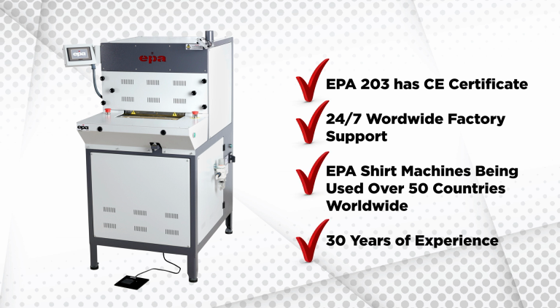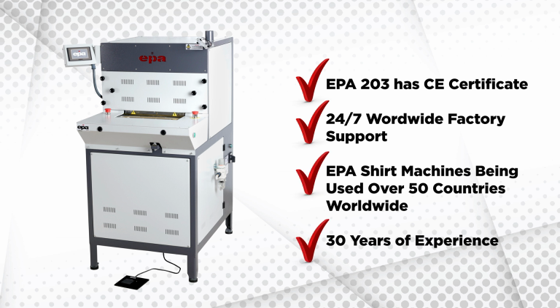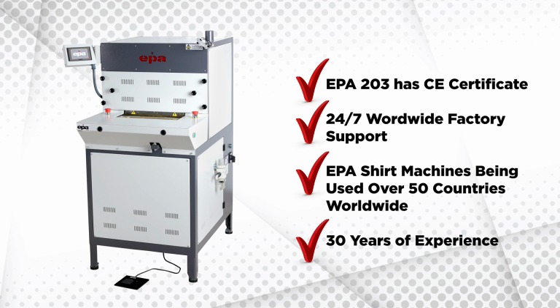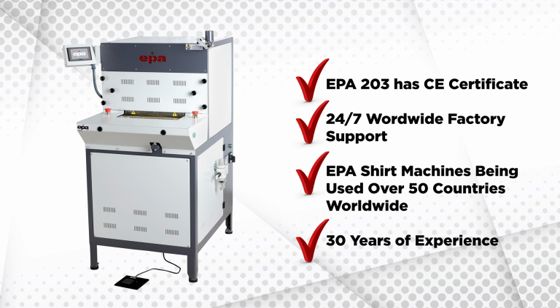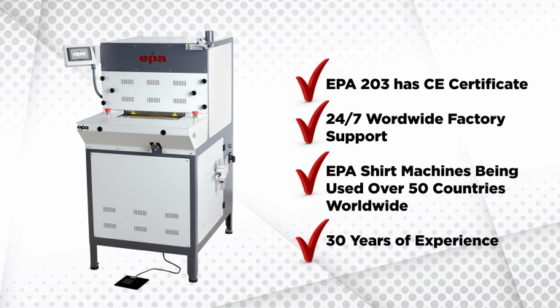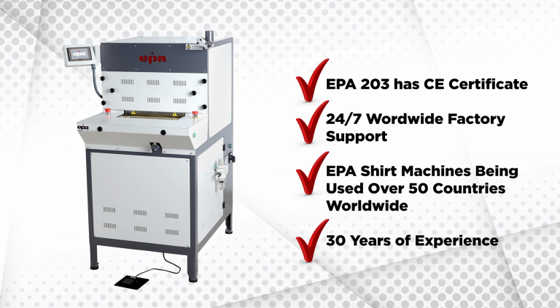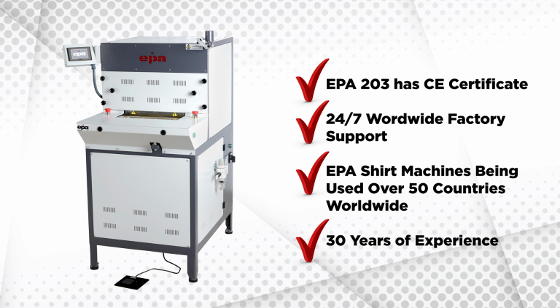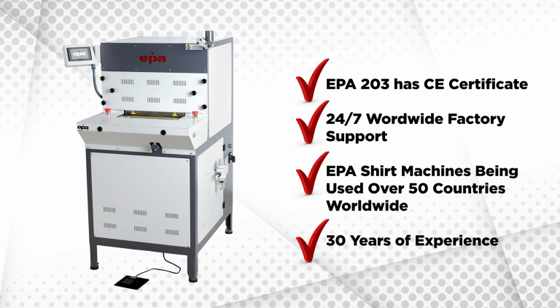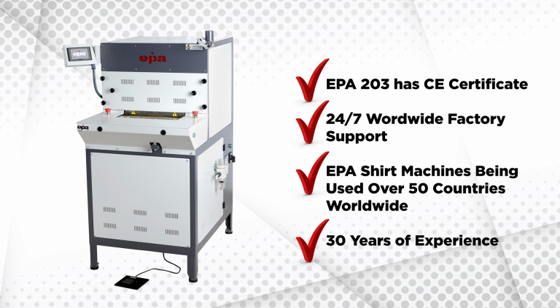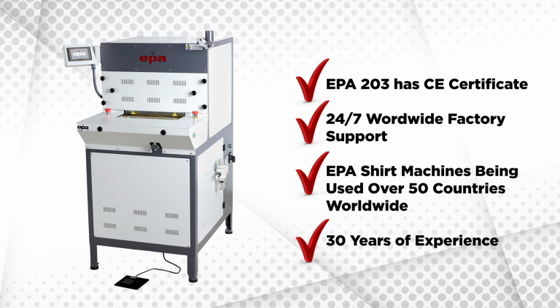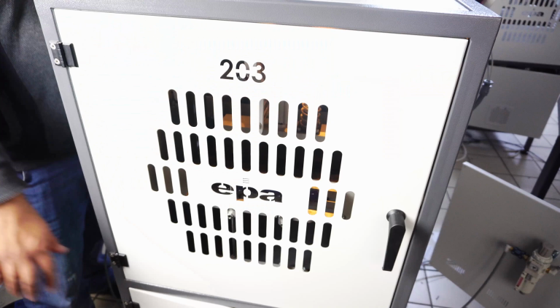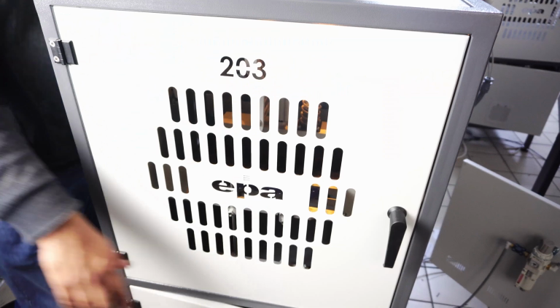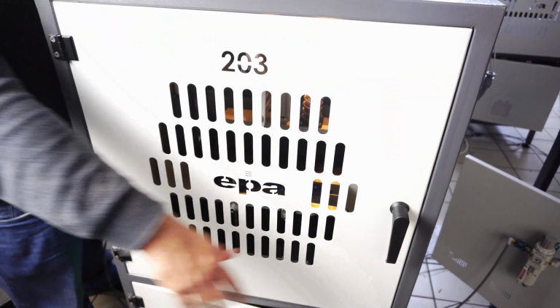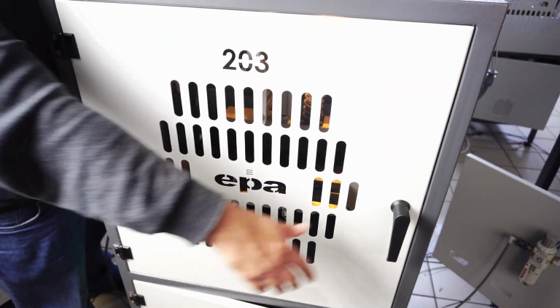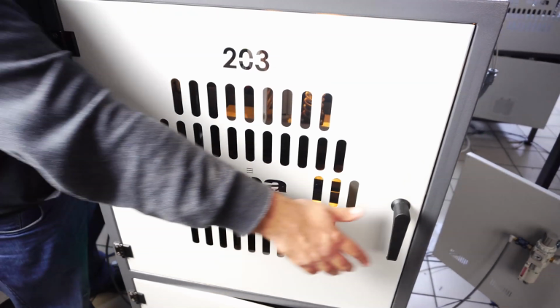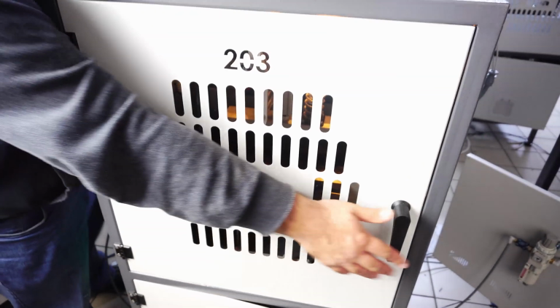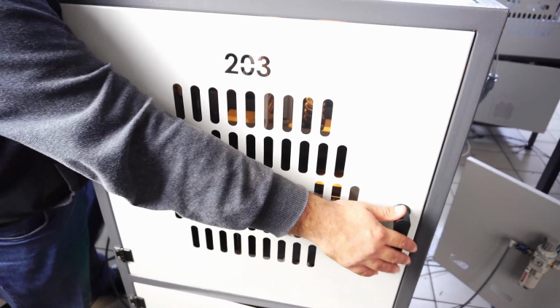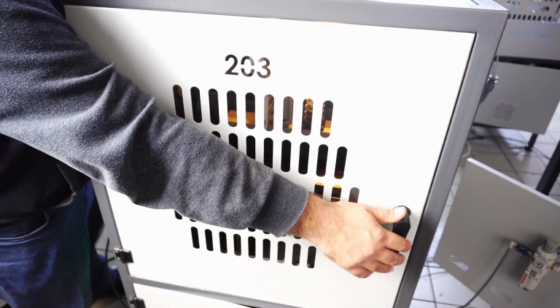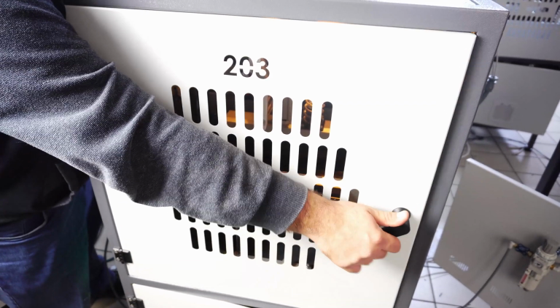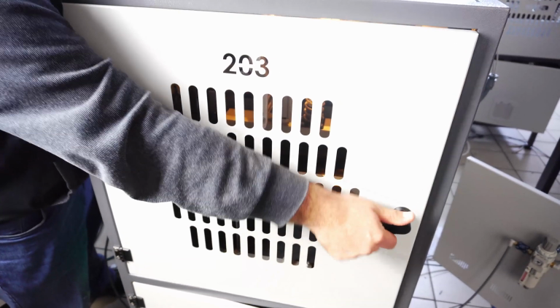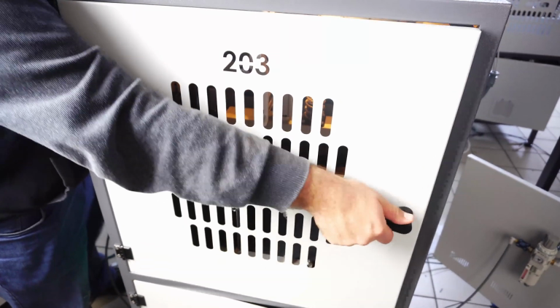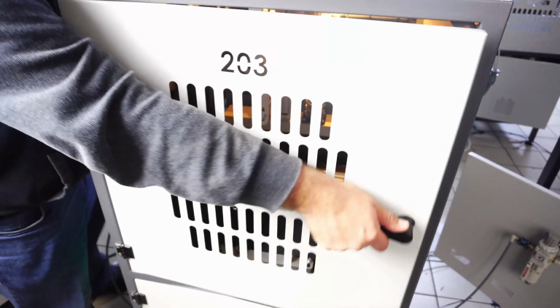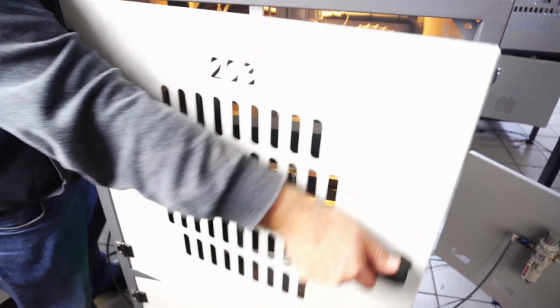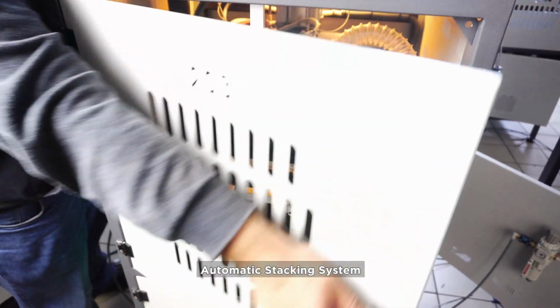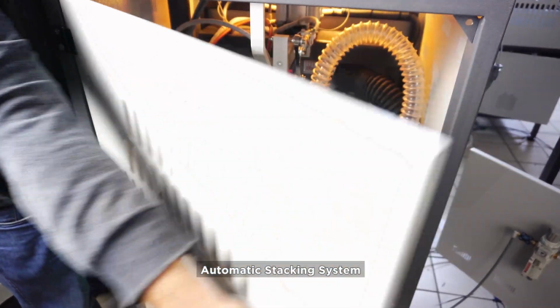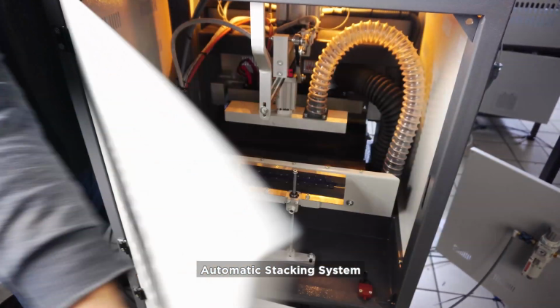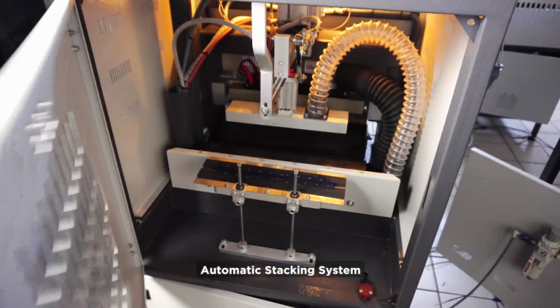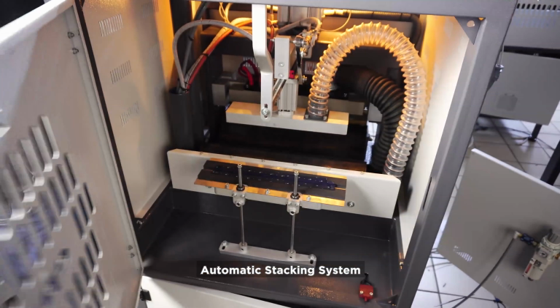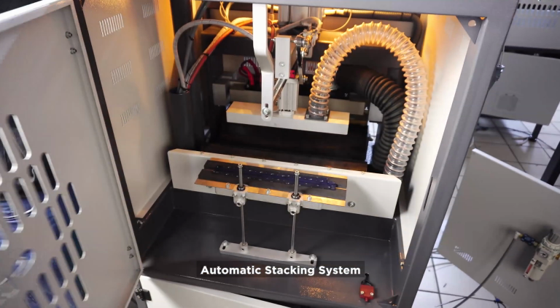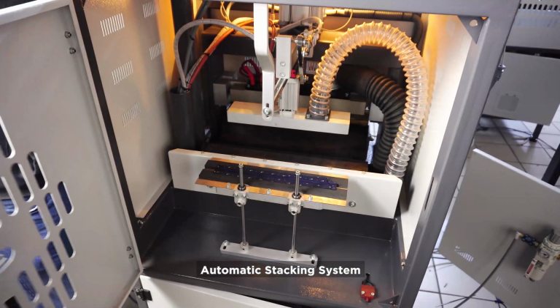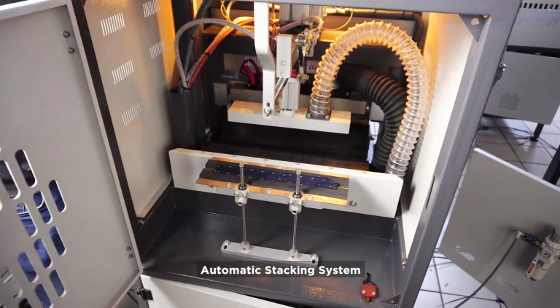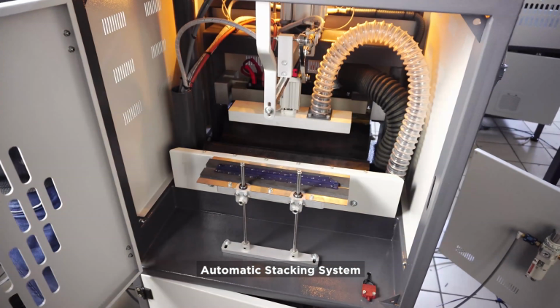30 years of experience. Automatic stacking system.